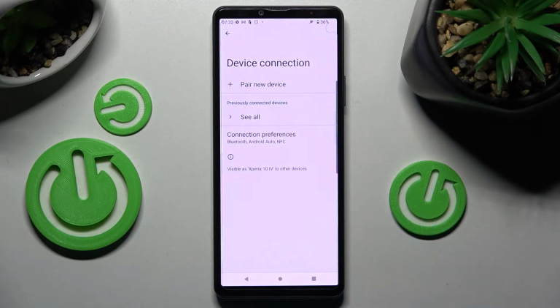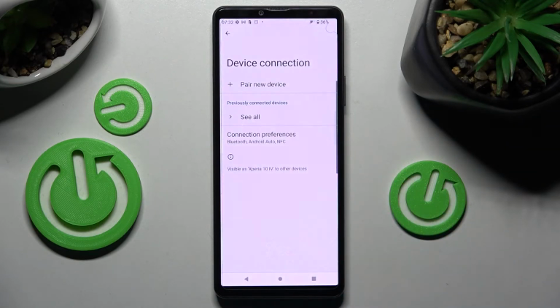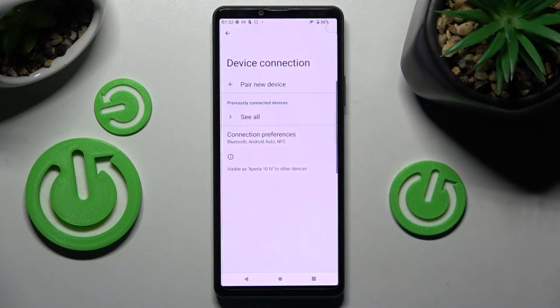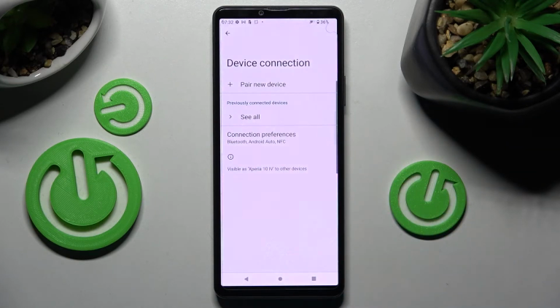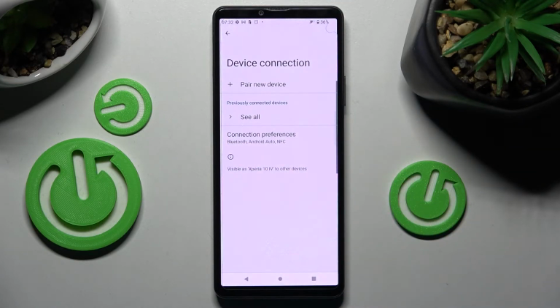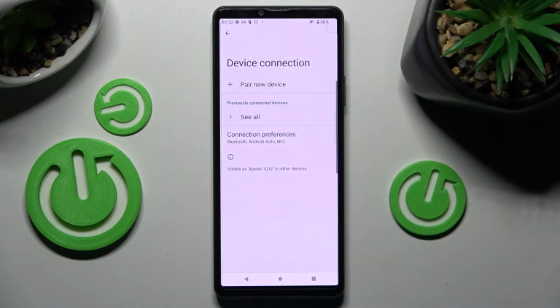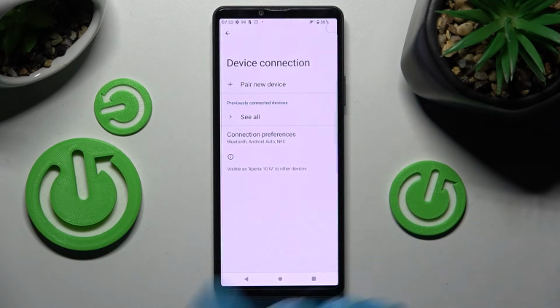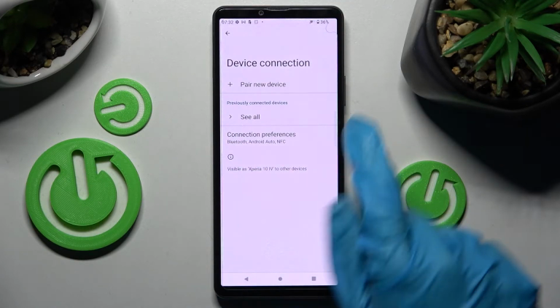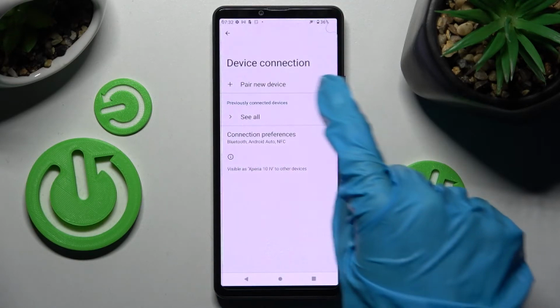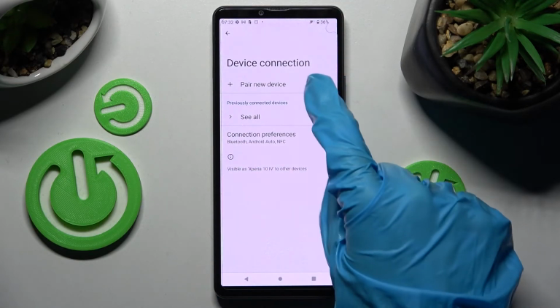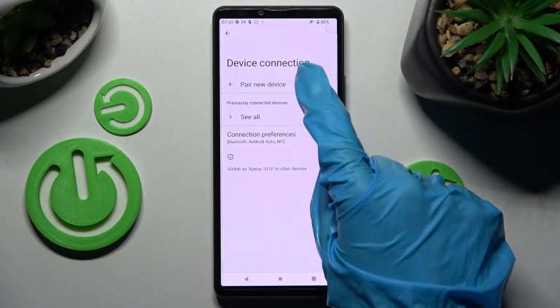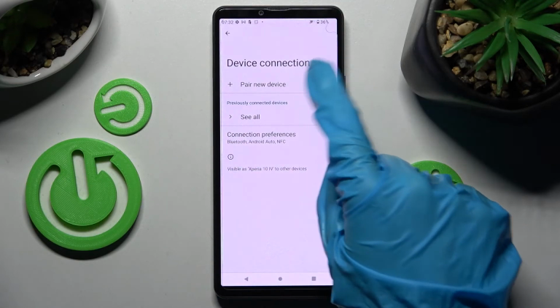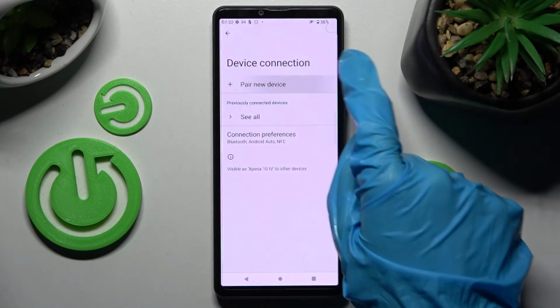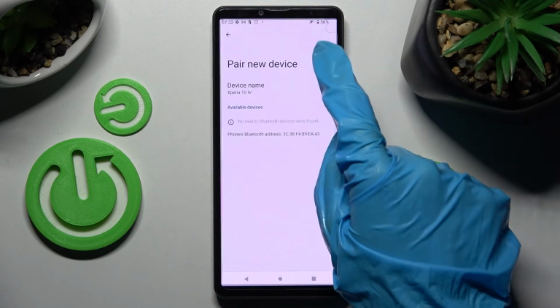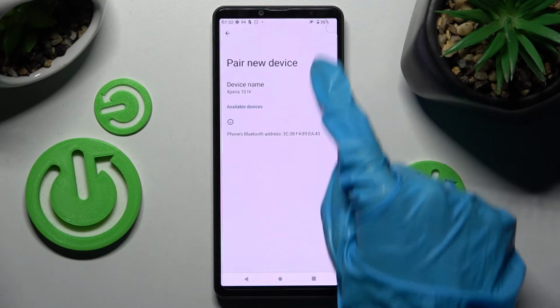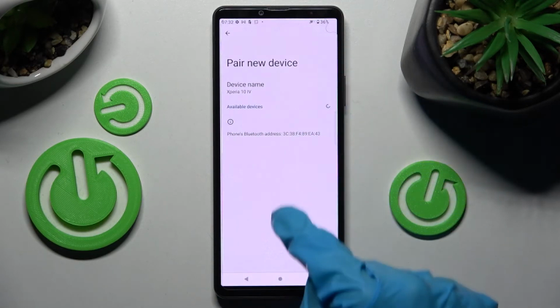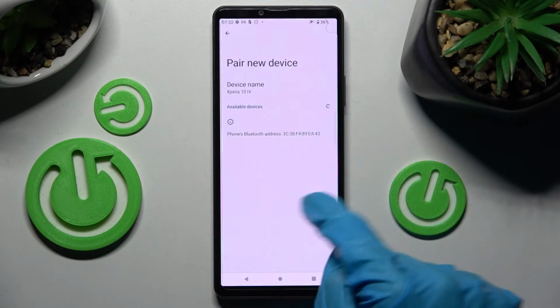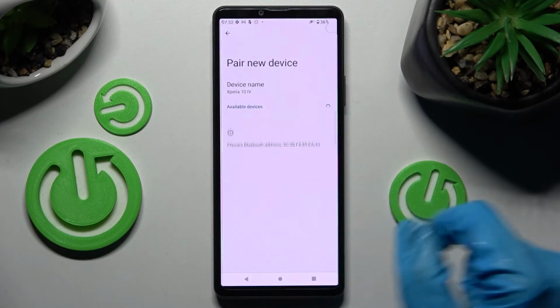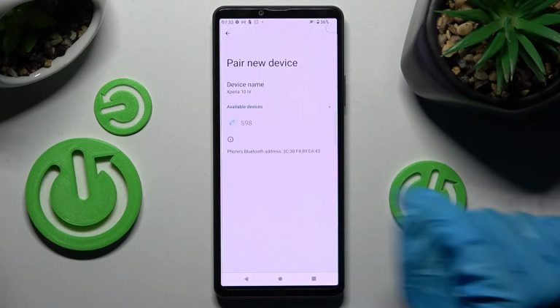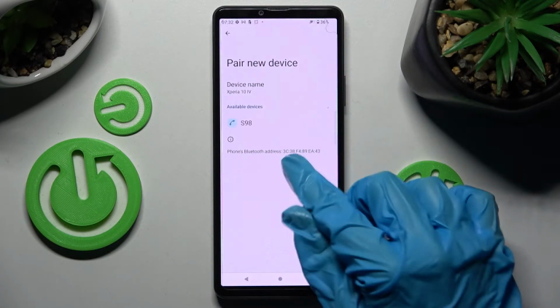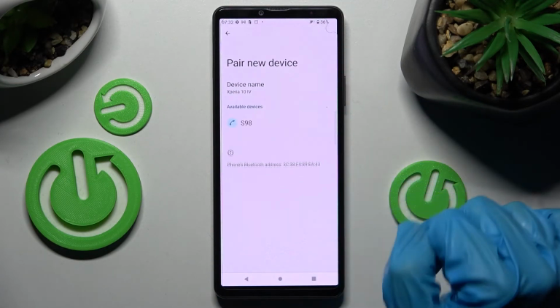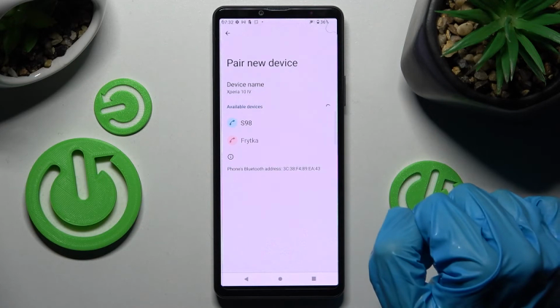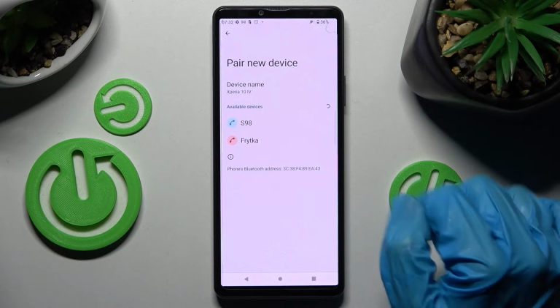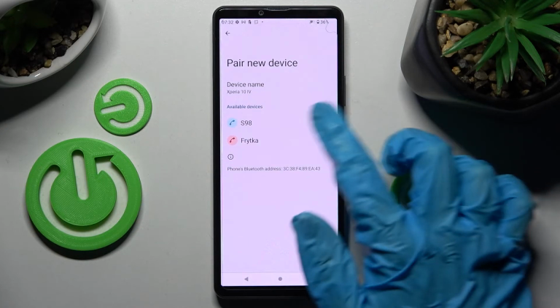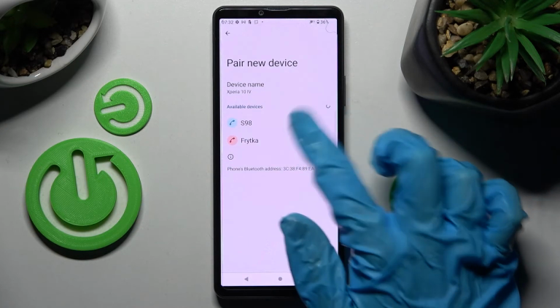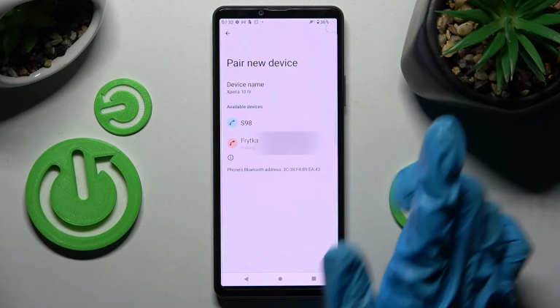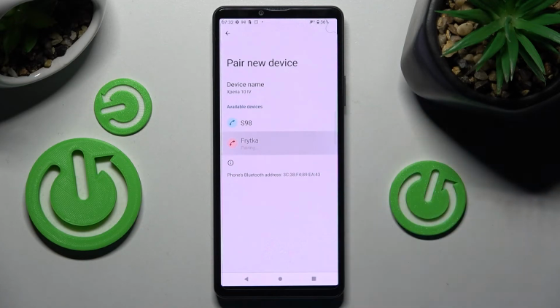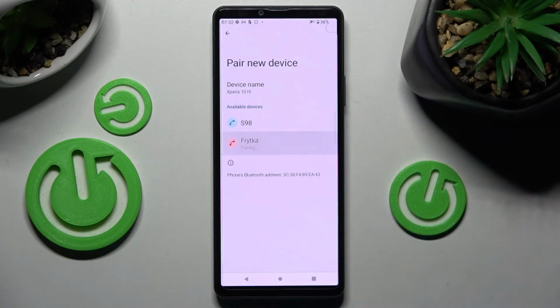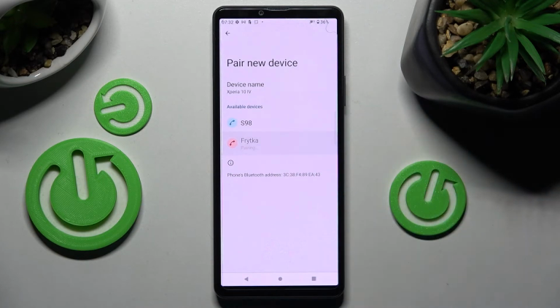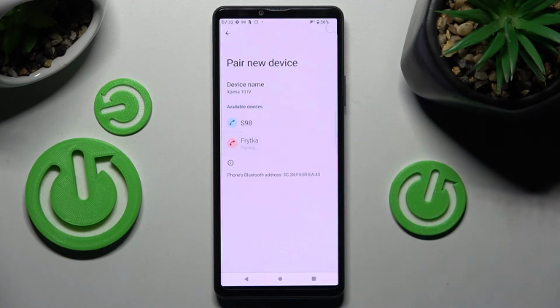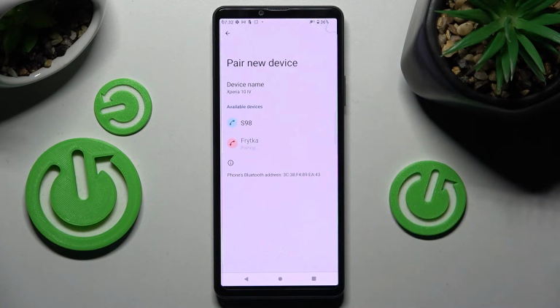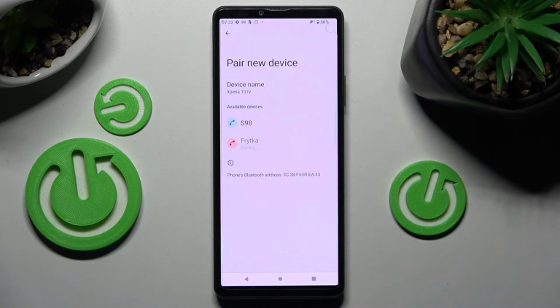If you wish to connect again, tap on Pair New Device and click on the device. Thanks so much for watching.